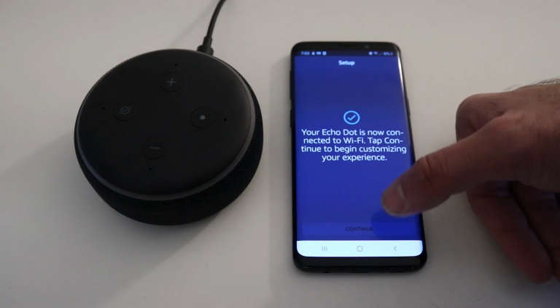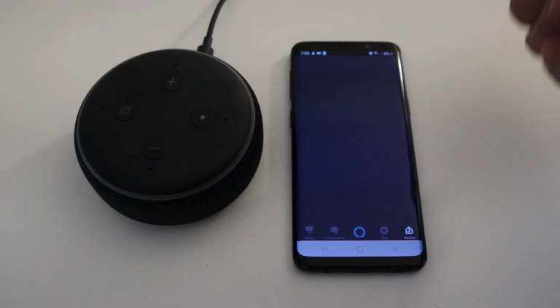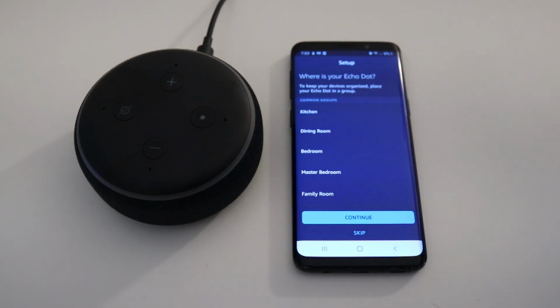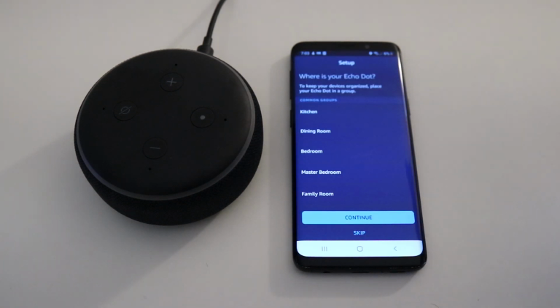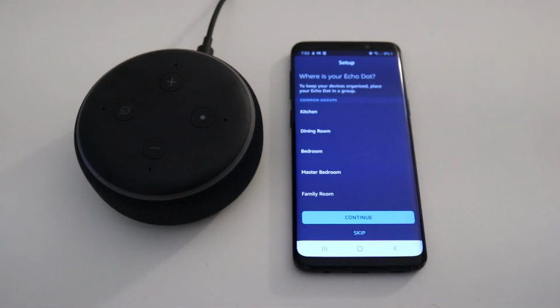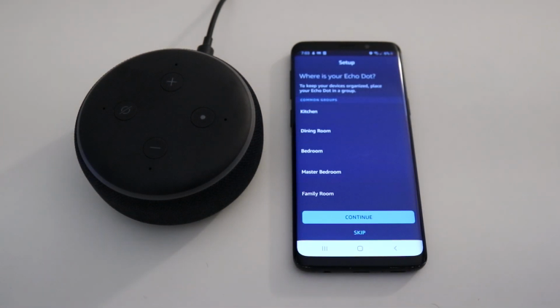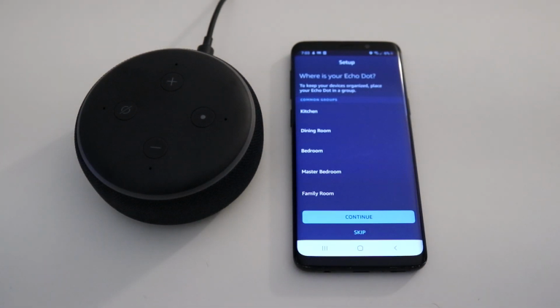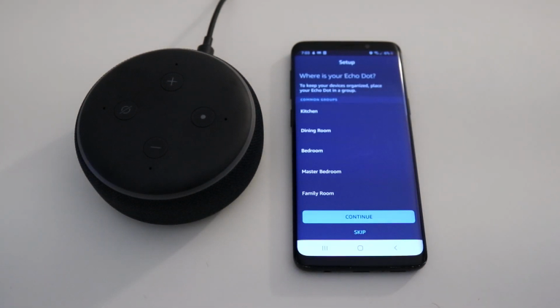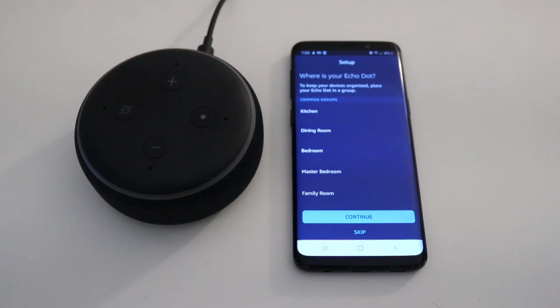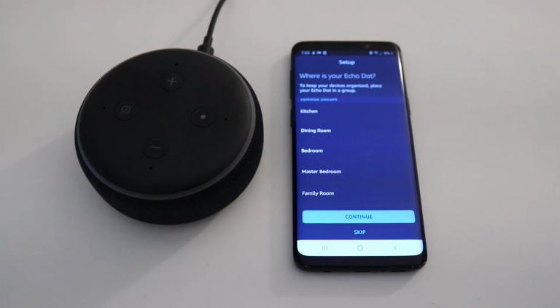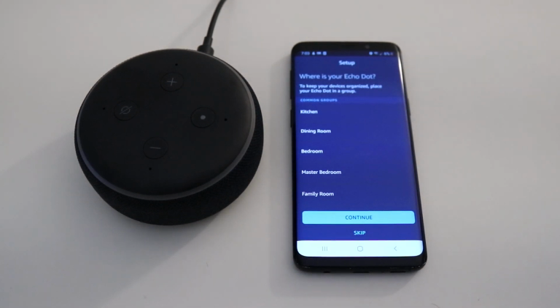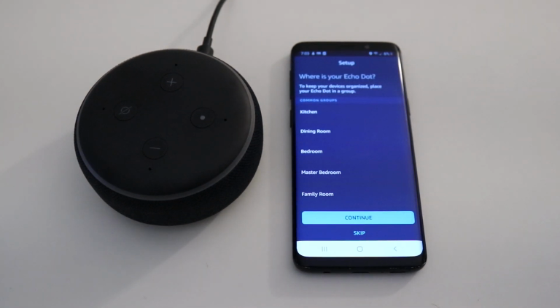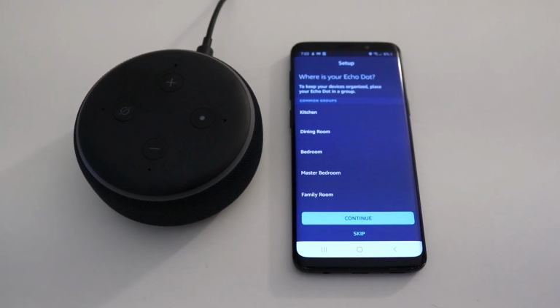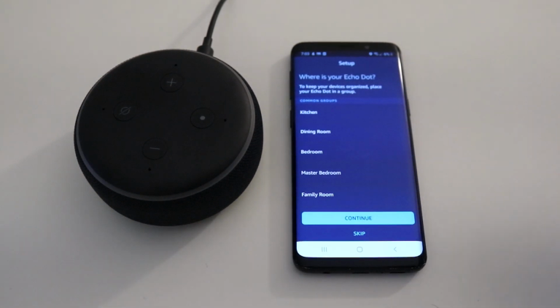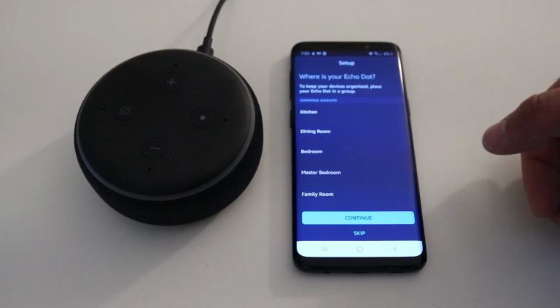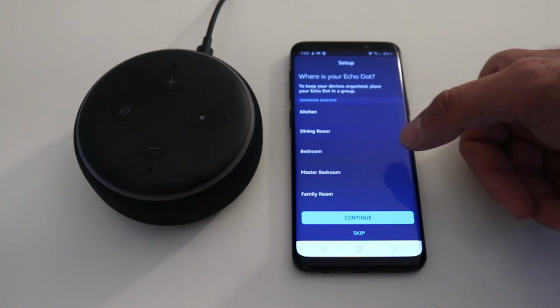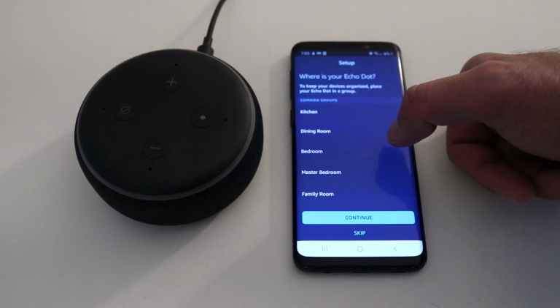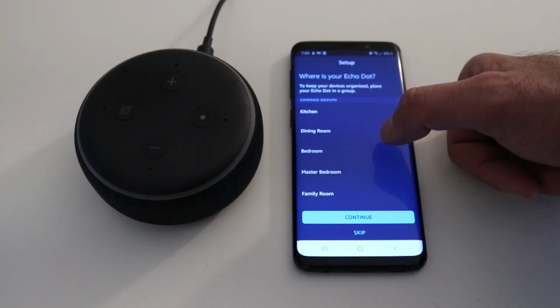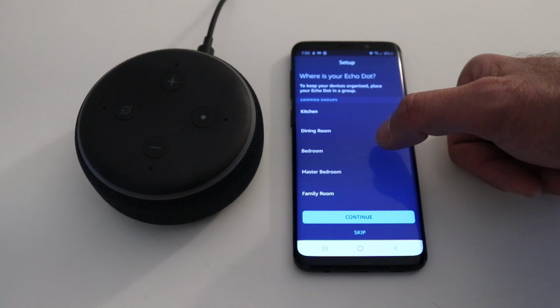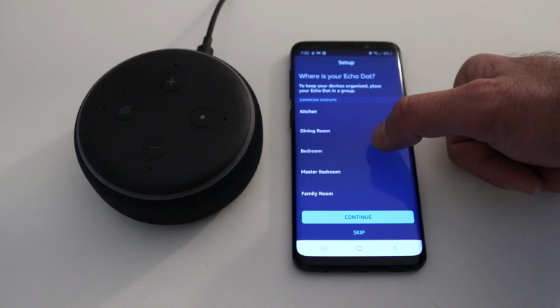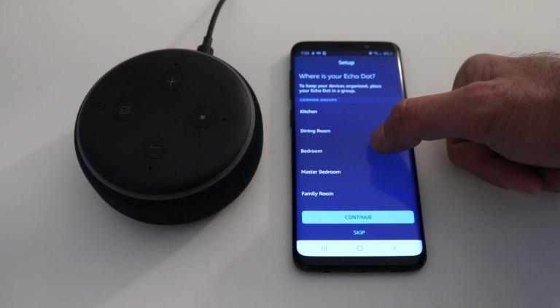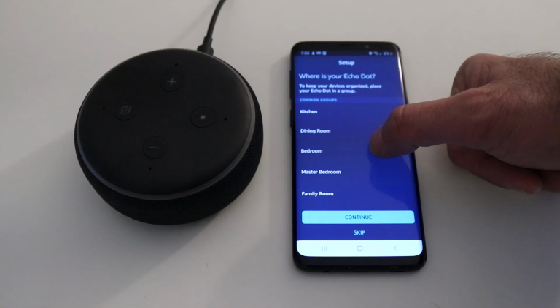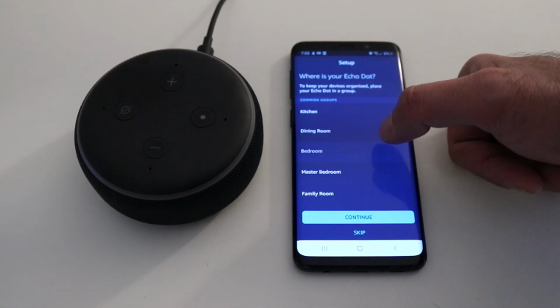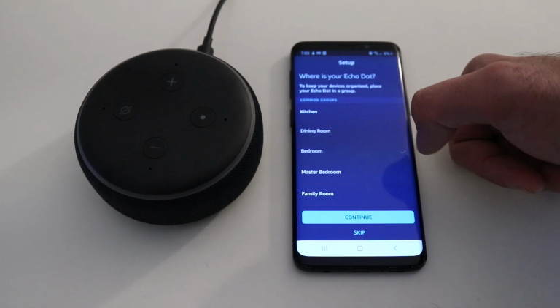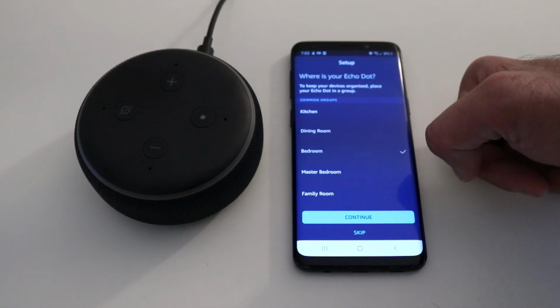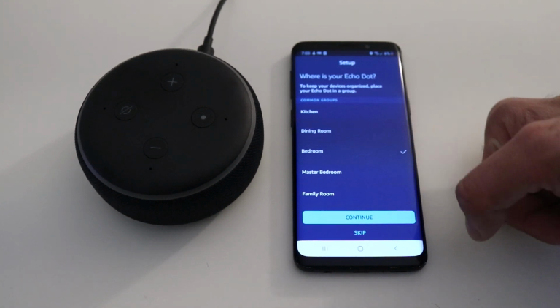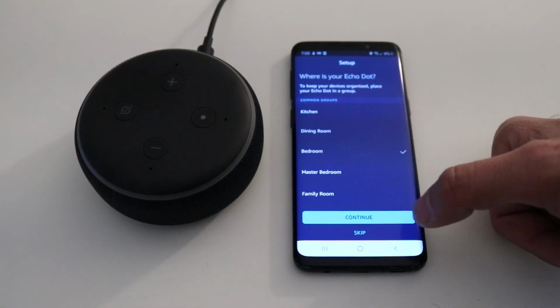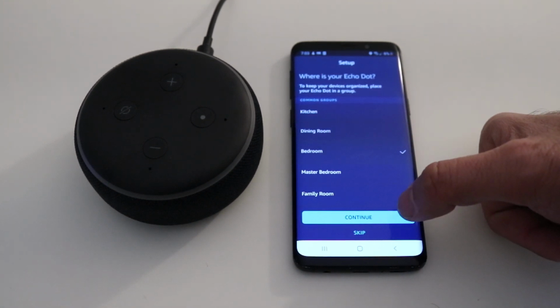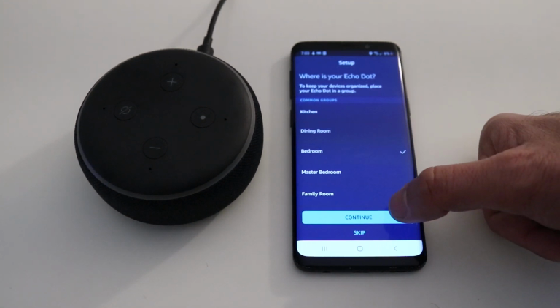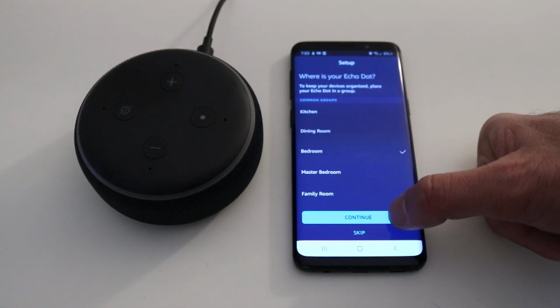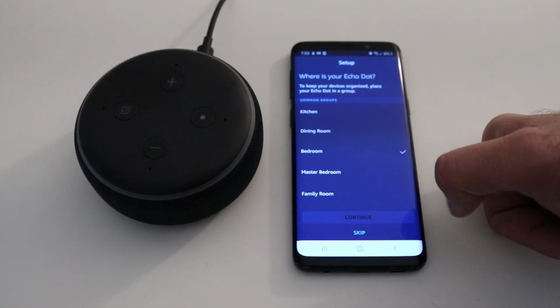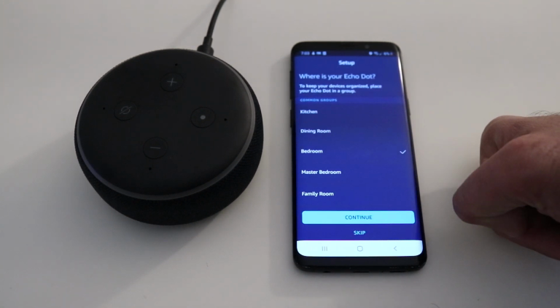We're going to click Continue. It asks 'Where is your Echo Dot?' — we're just going to call this 'bedroom' and continue.